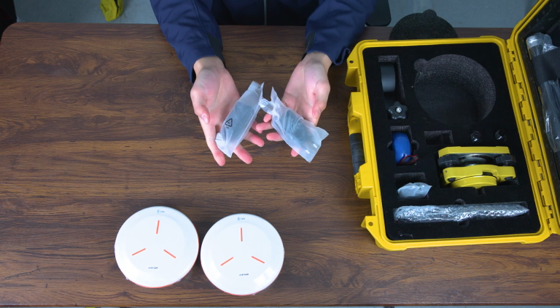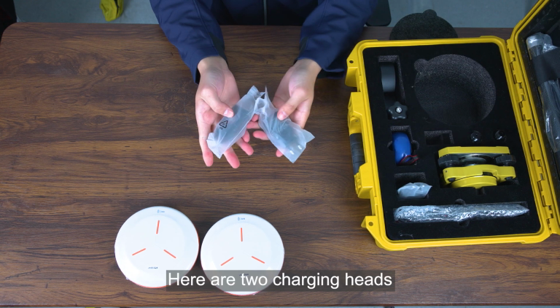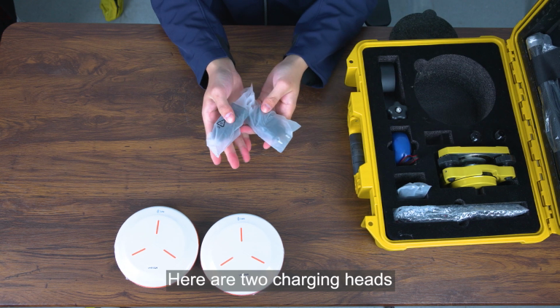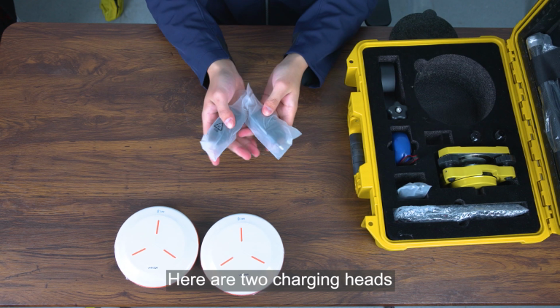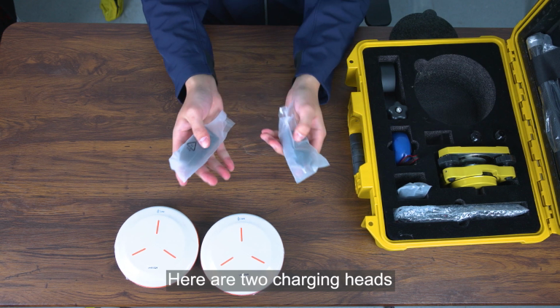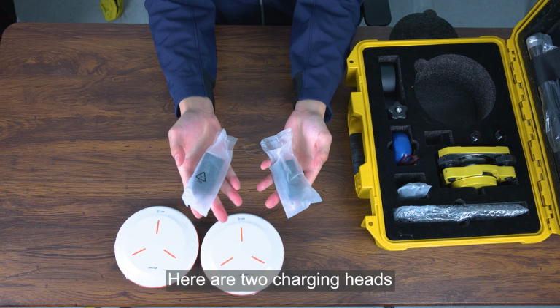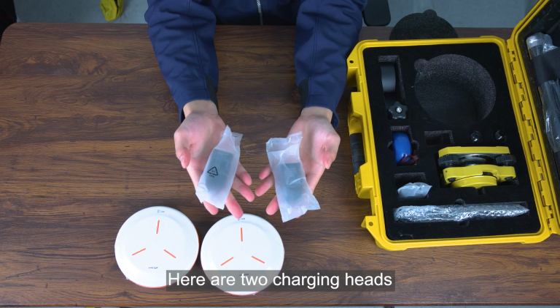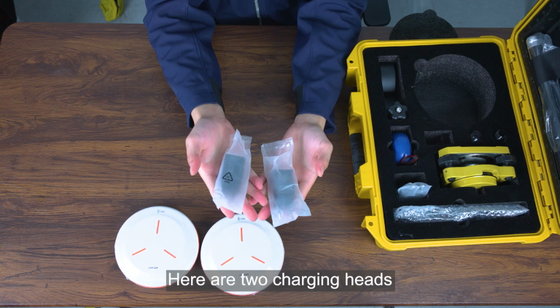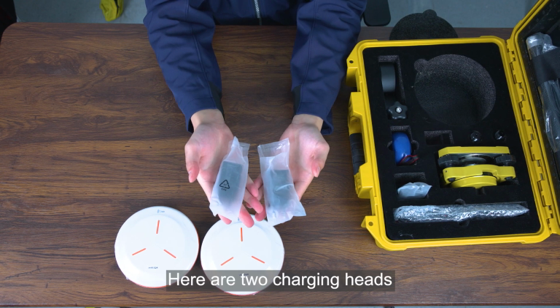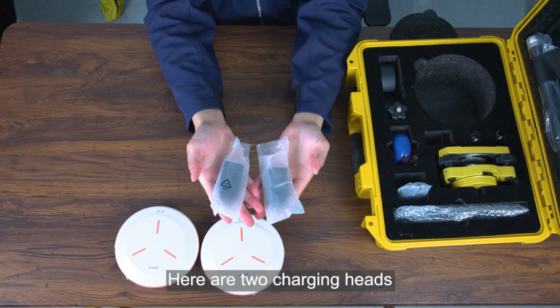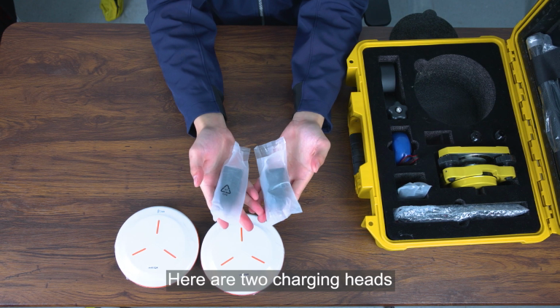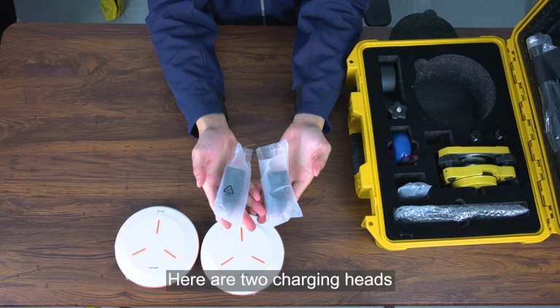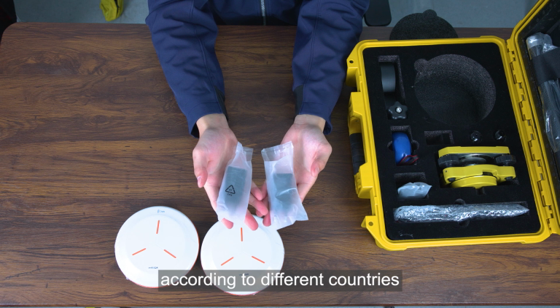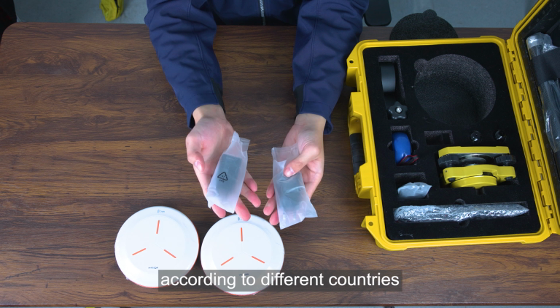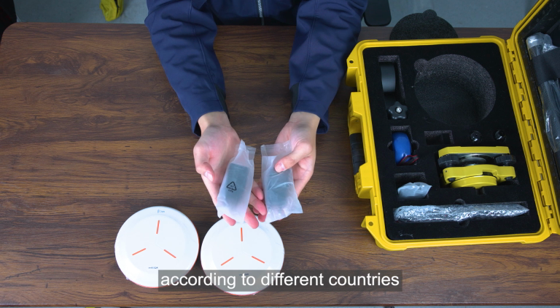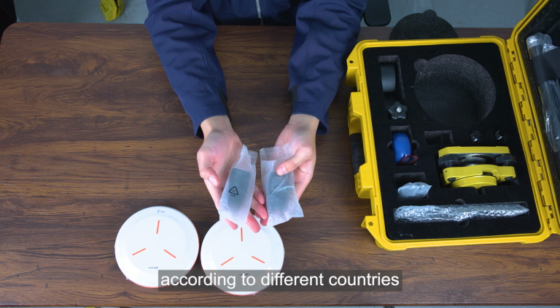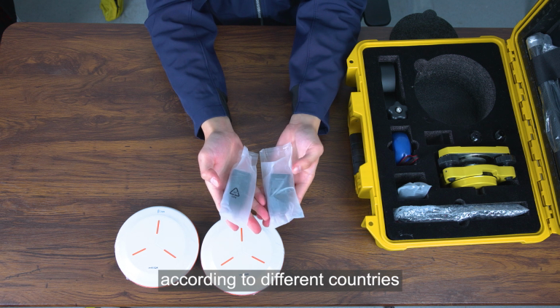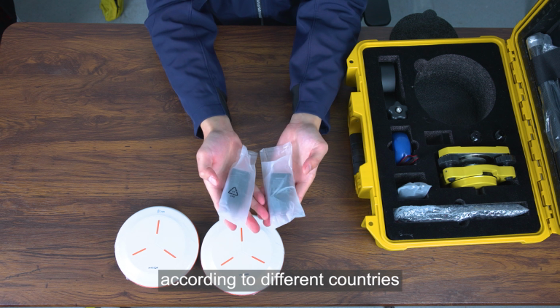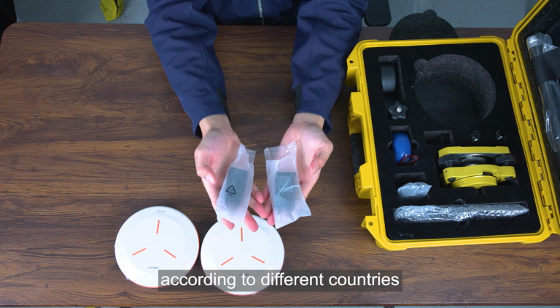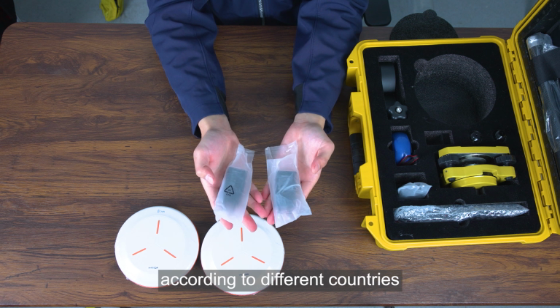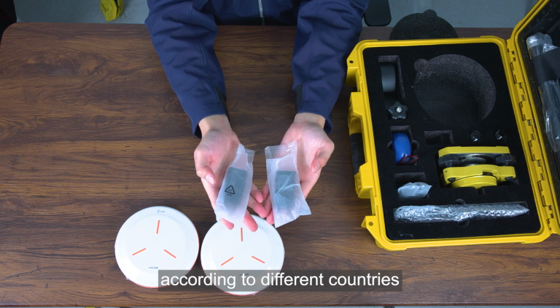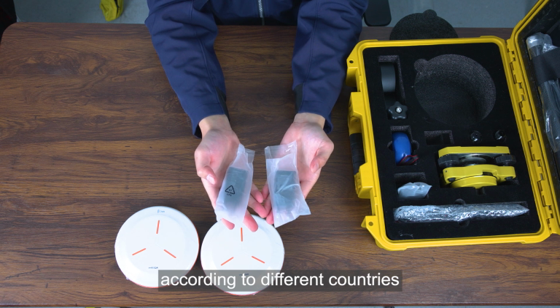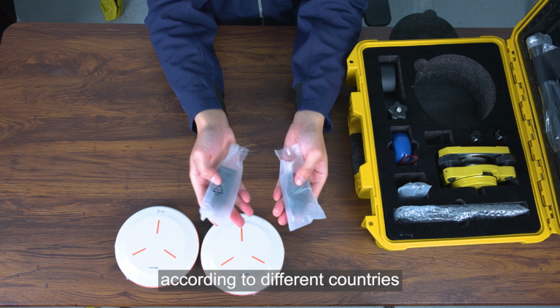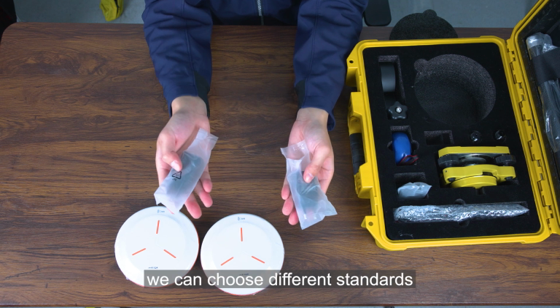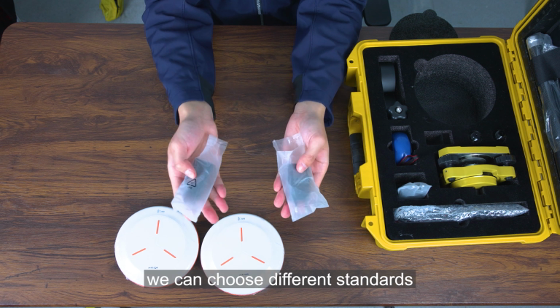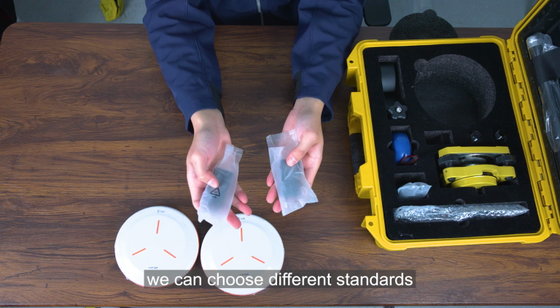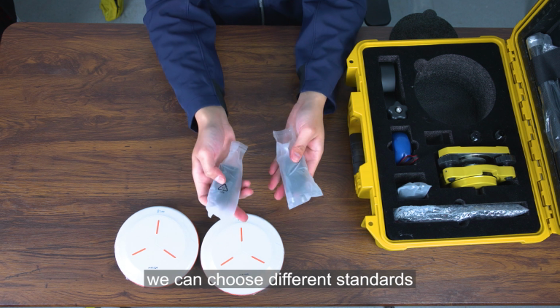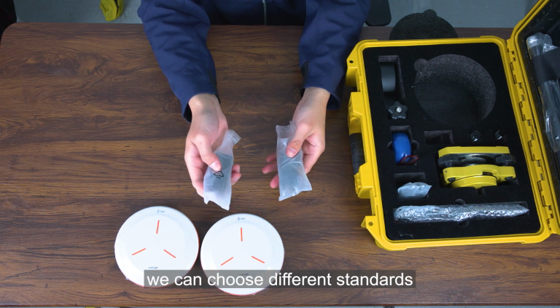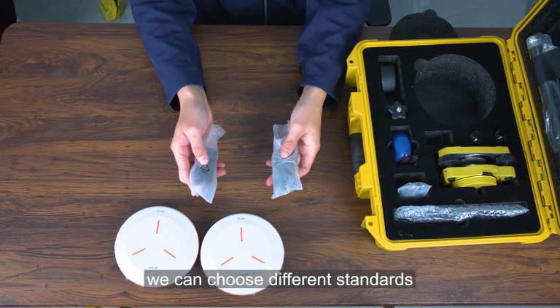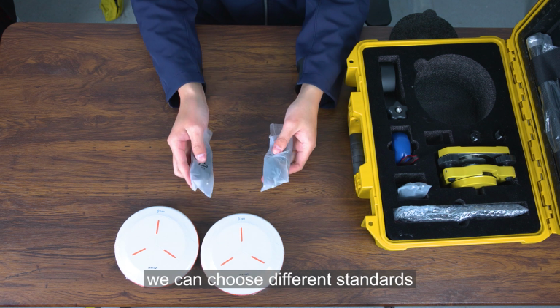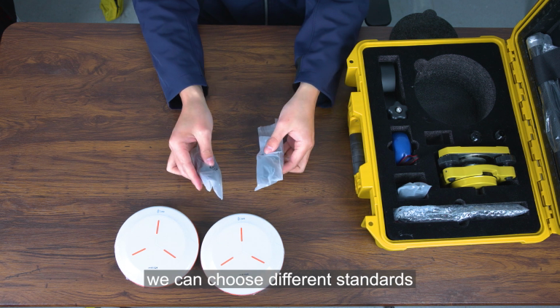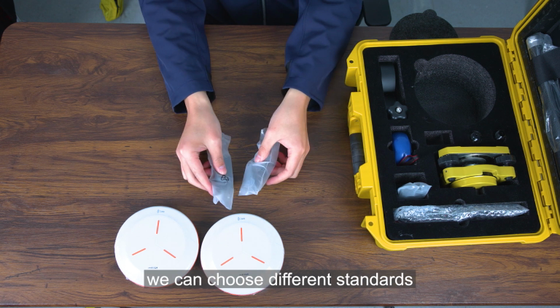Here are two charging heads. According to different countries, we can choose different standards.